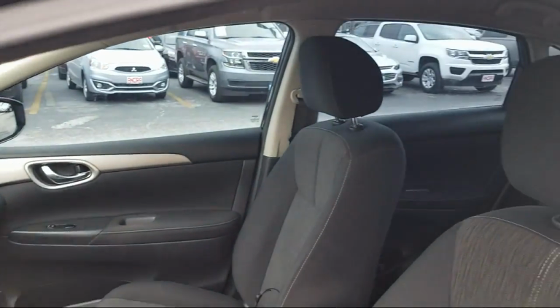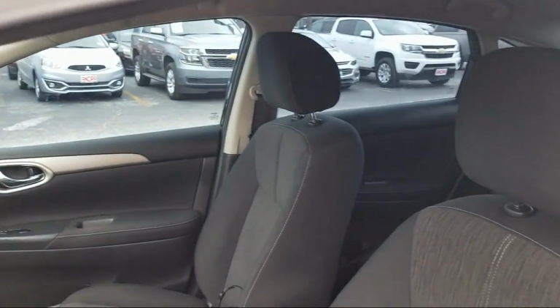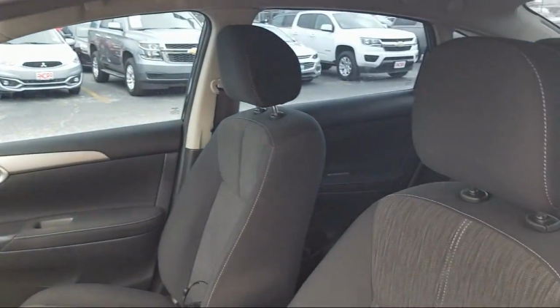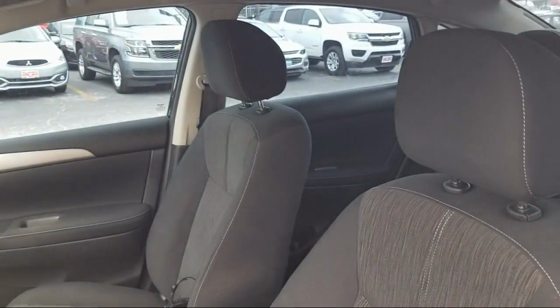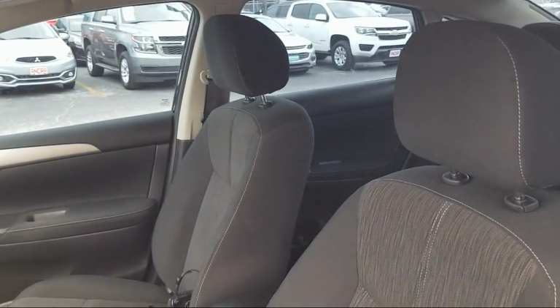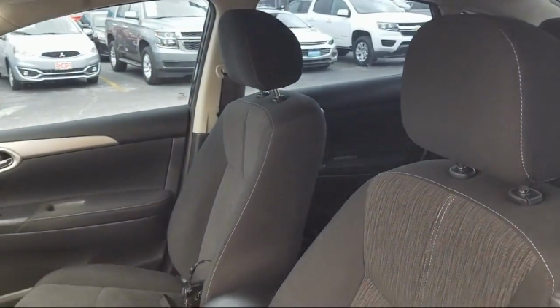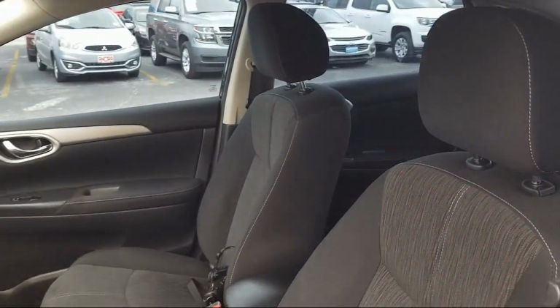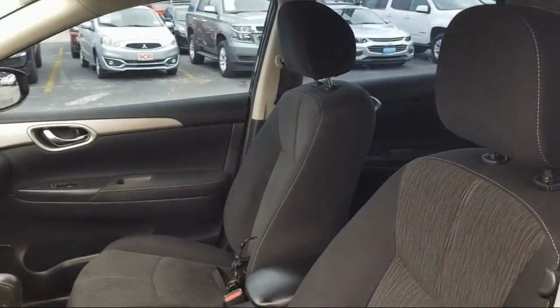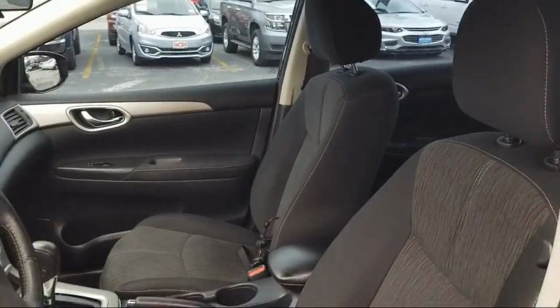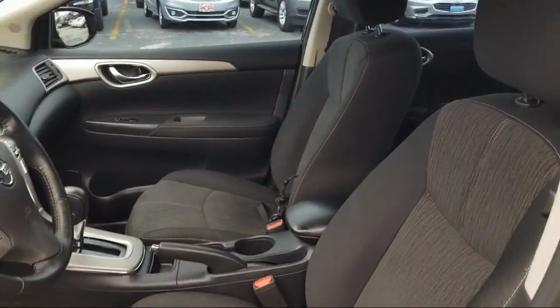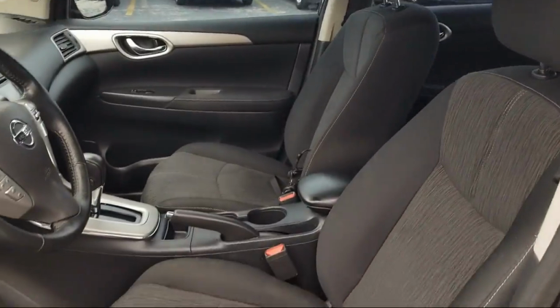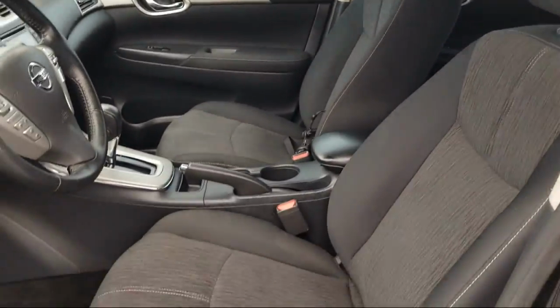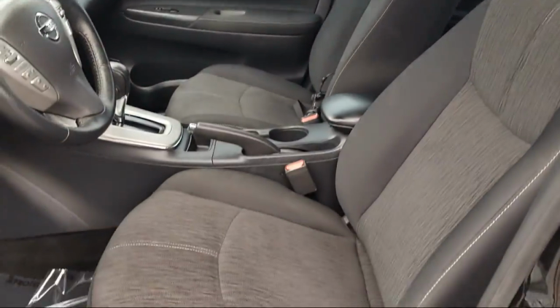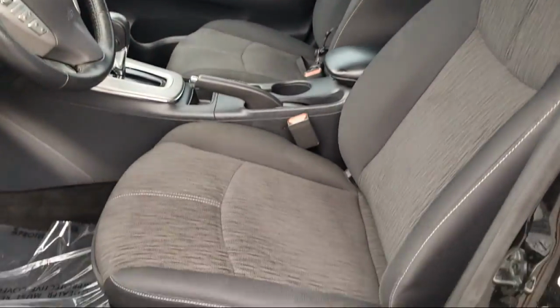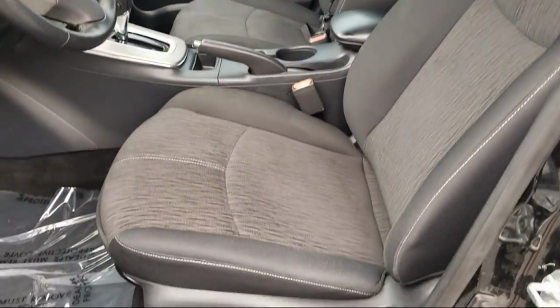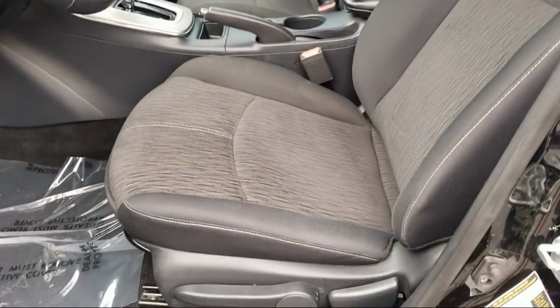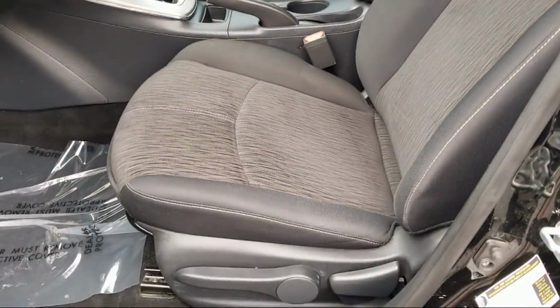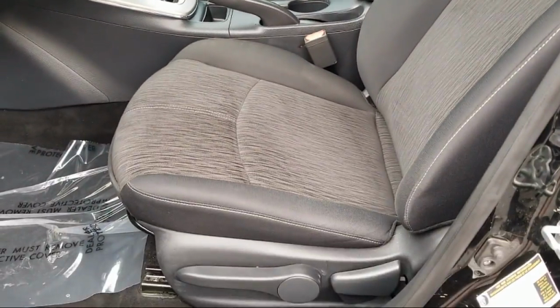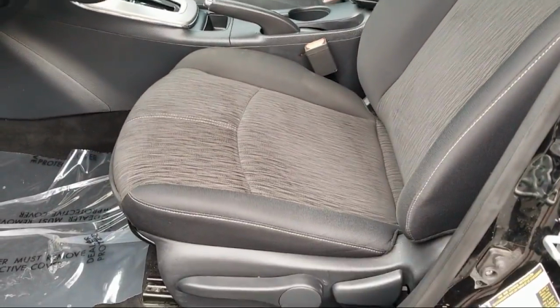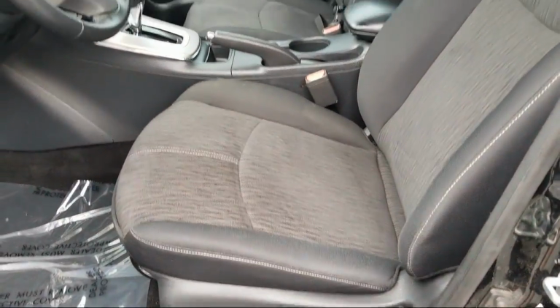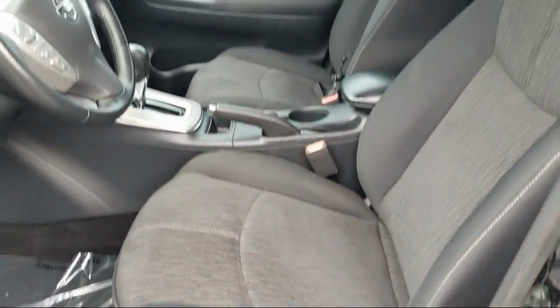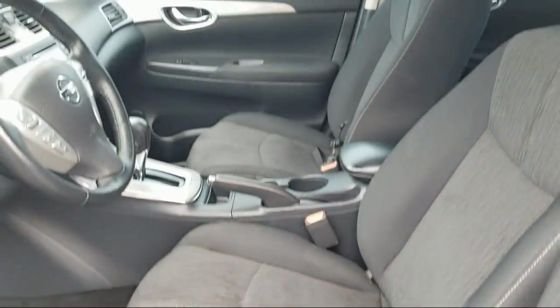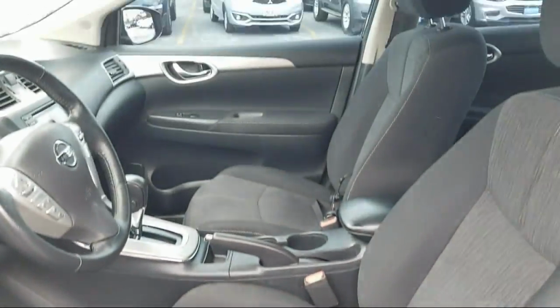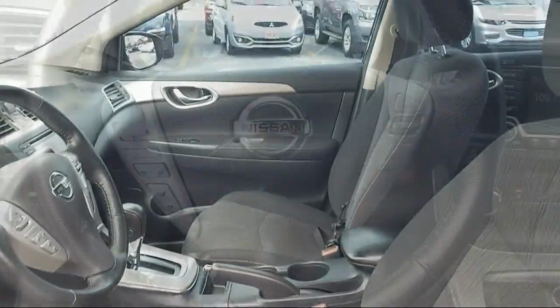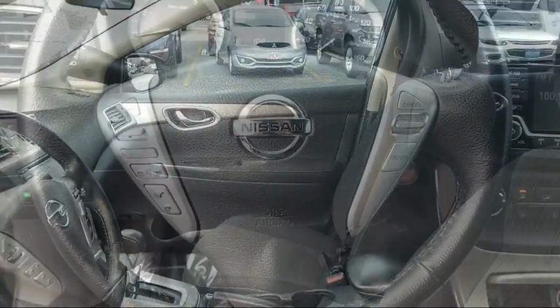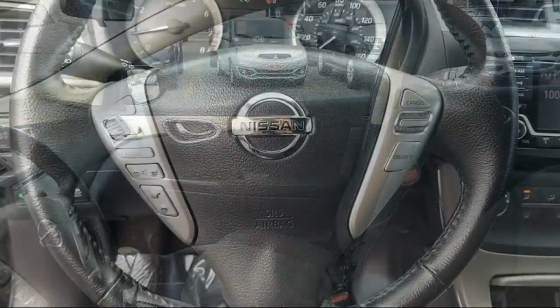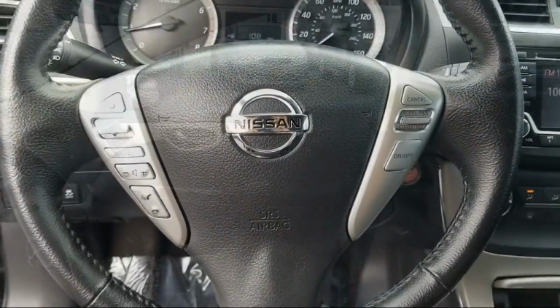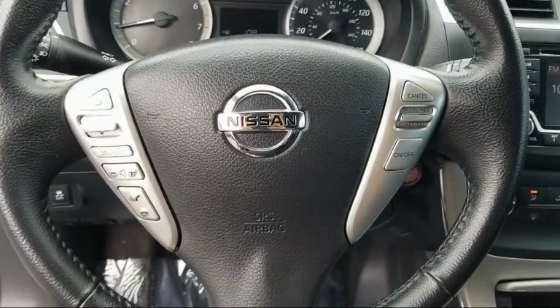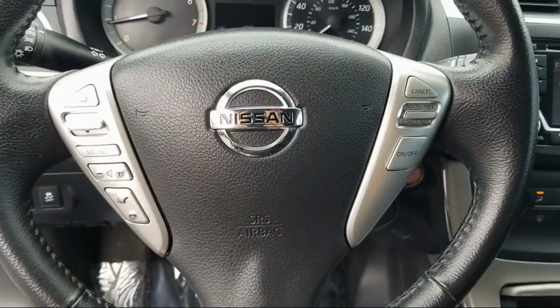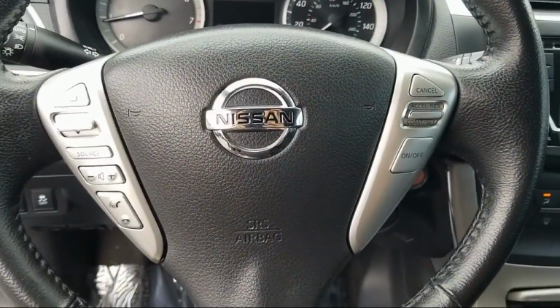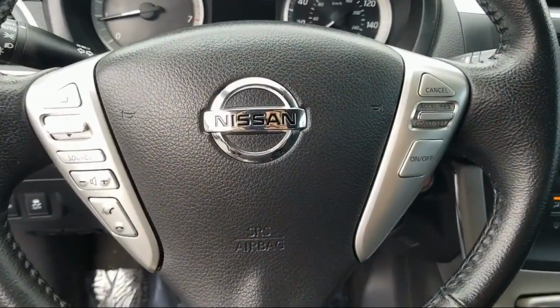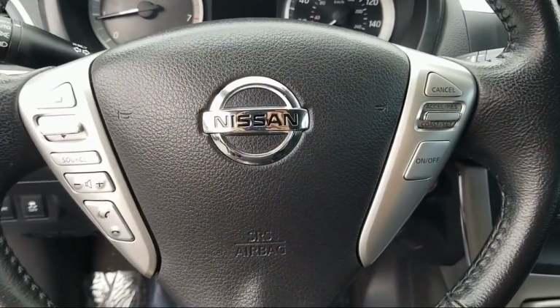When you need a vehicle, think Ancero. Come see us today at 6111 Bandera Road in San Antonio.